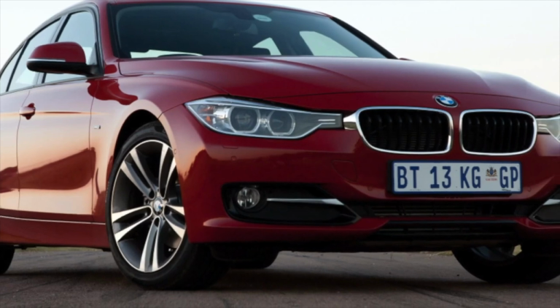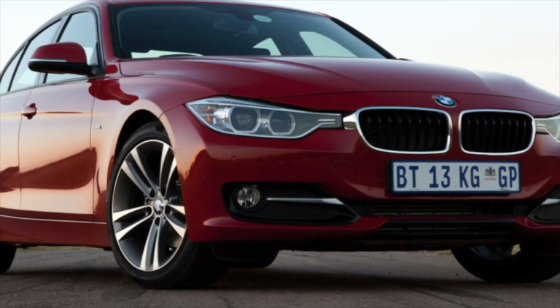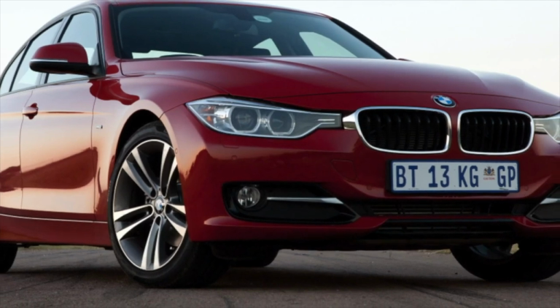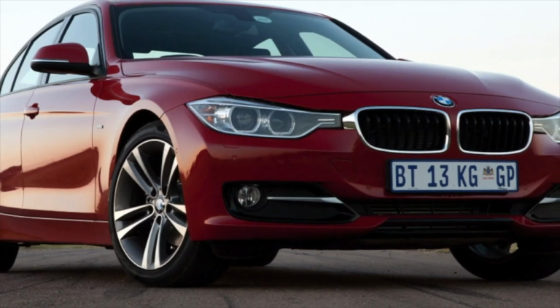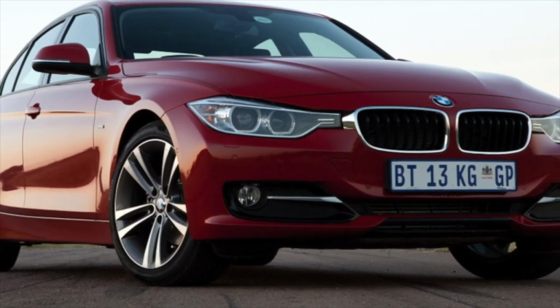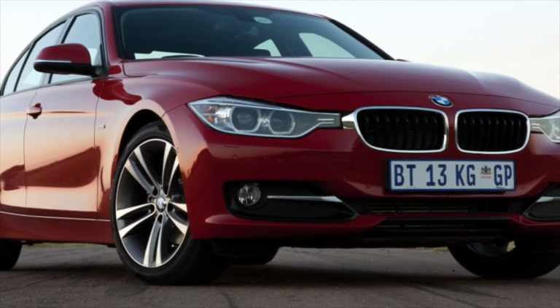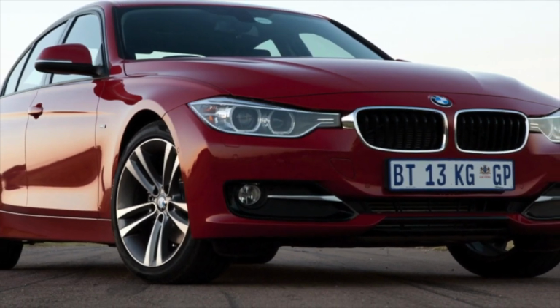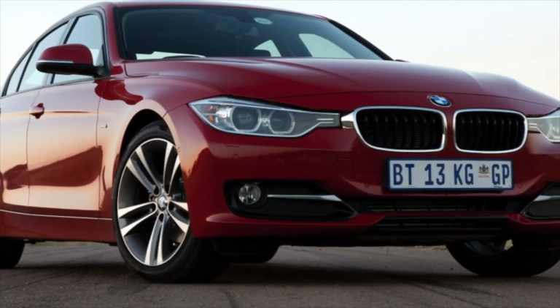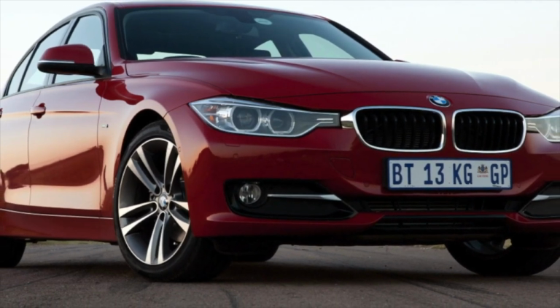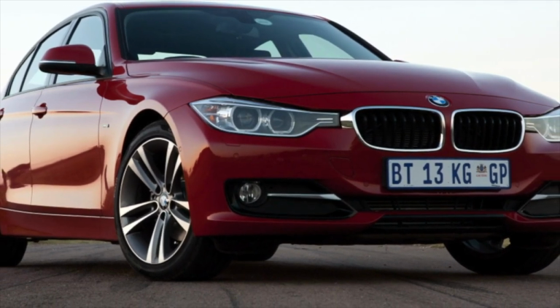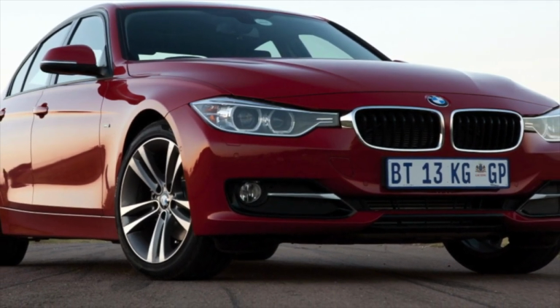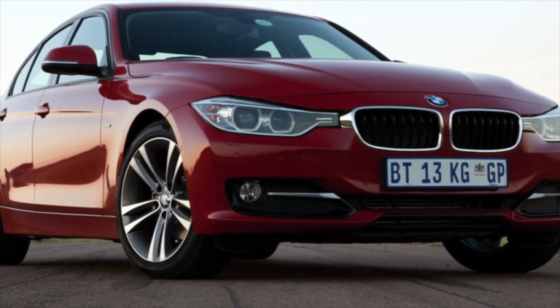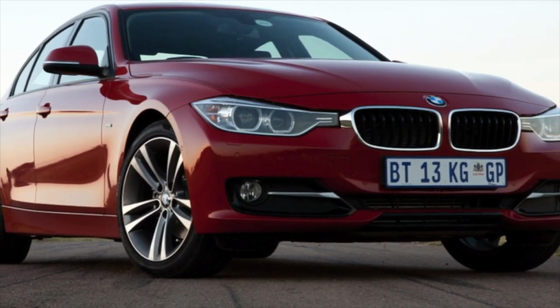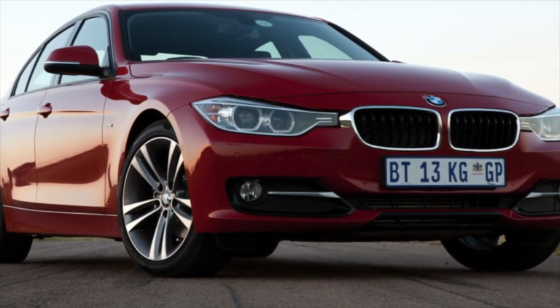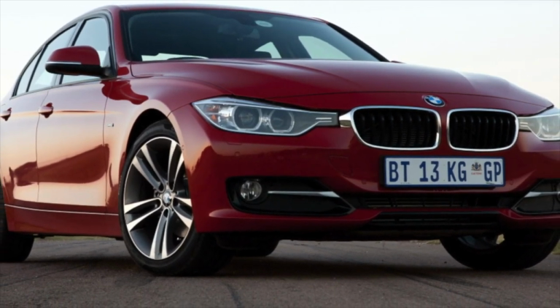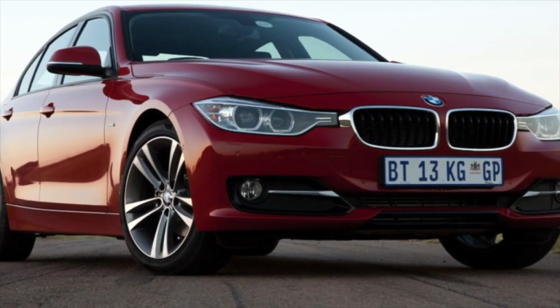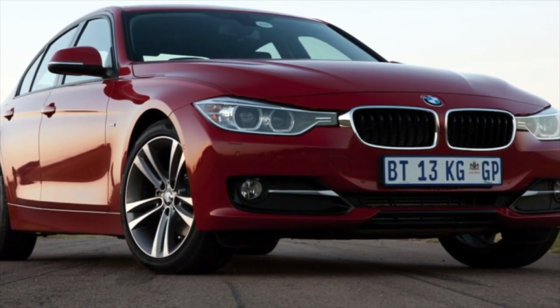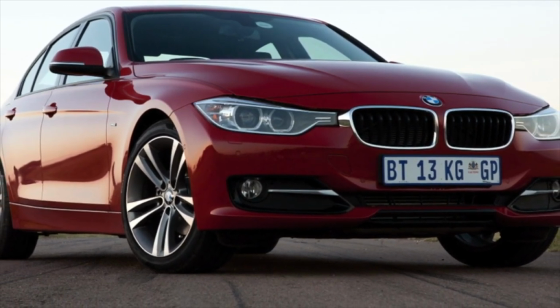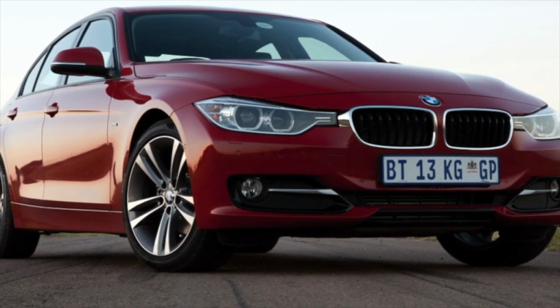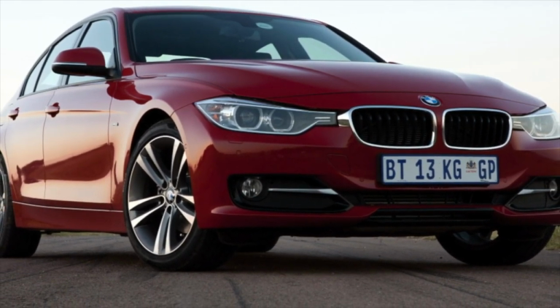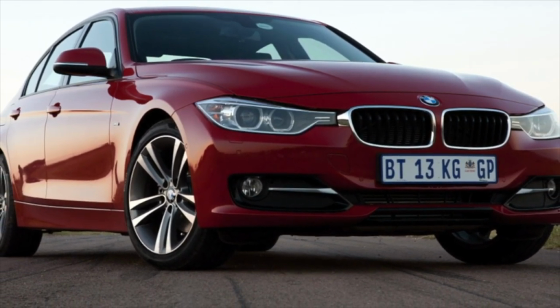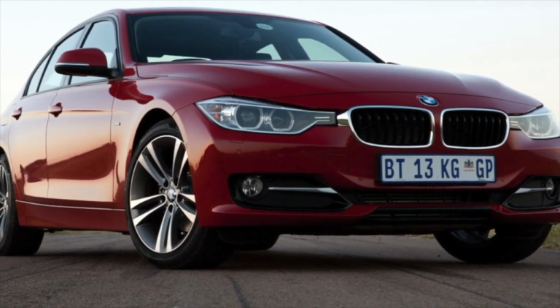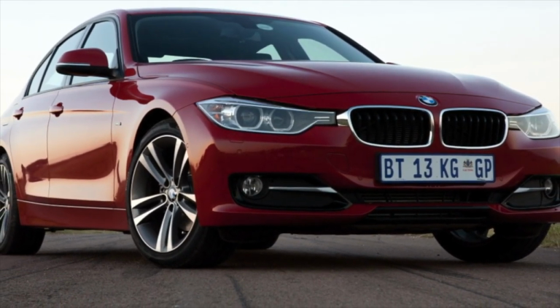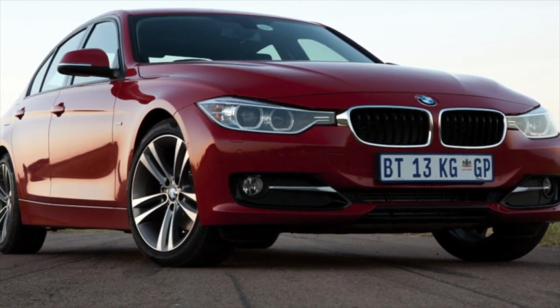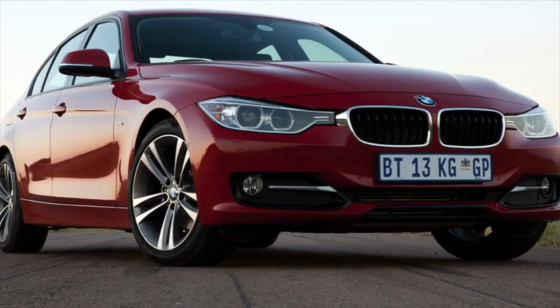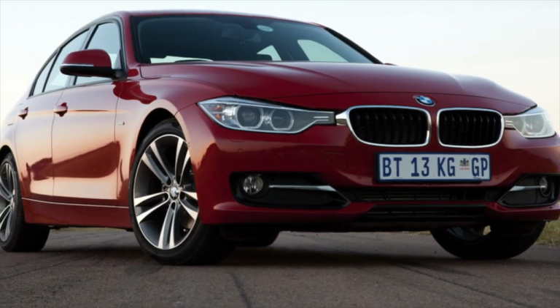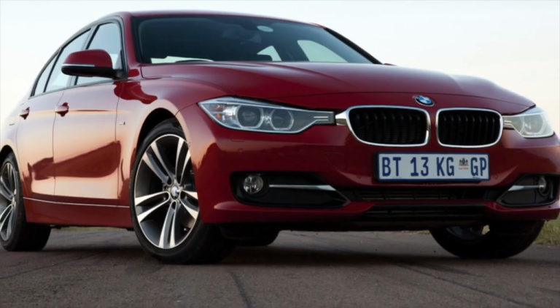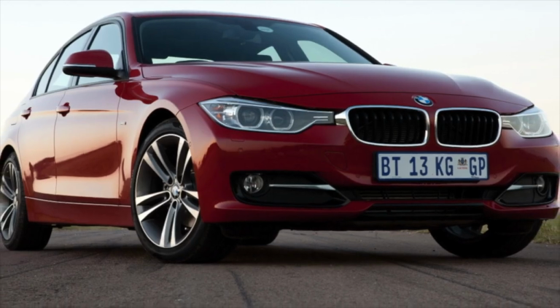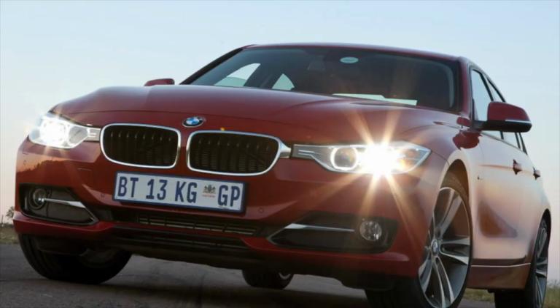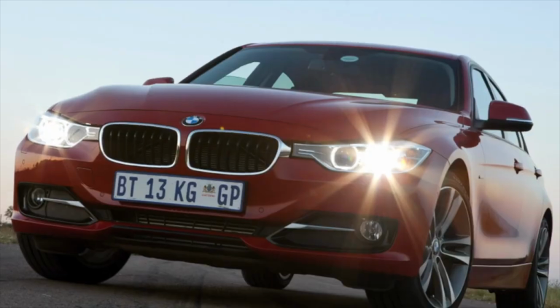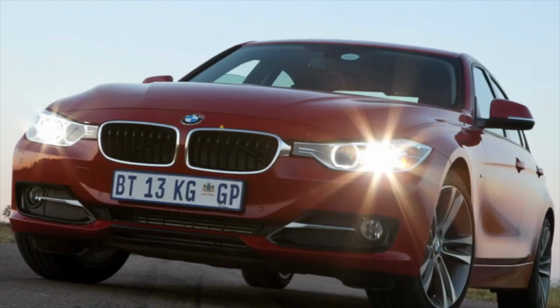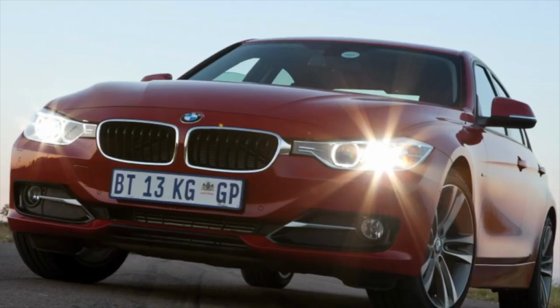Greetings dear friends. I present to your attention the most common malfunctions and breakdowns that occur on the BMW F30.